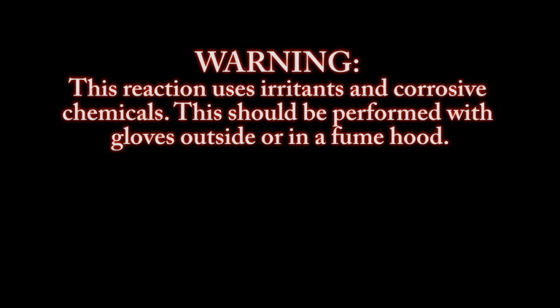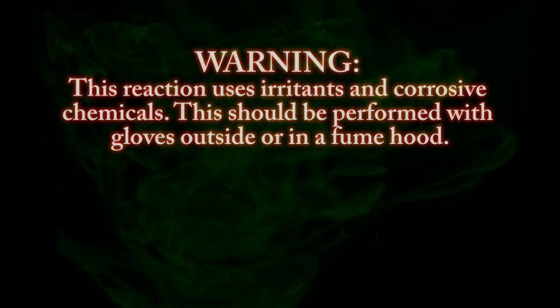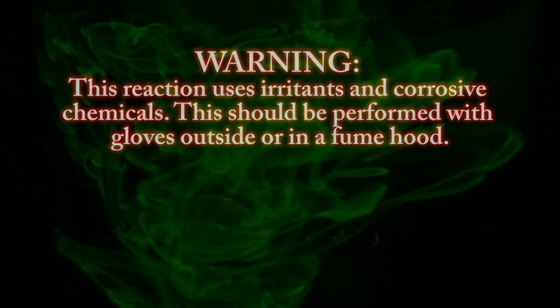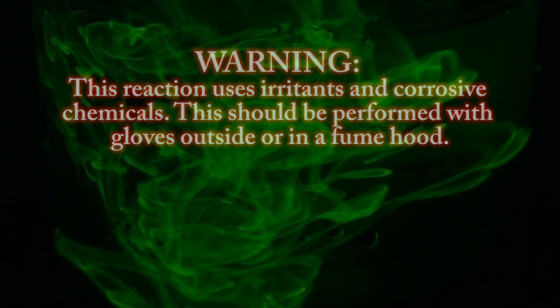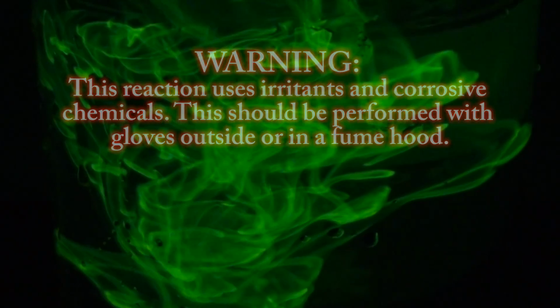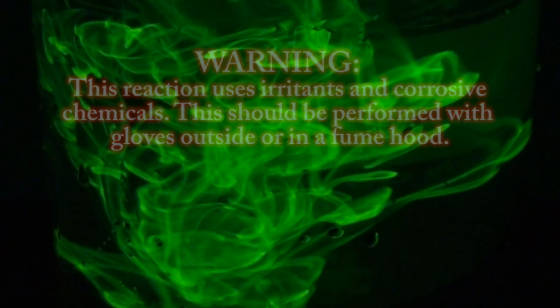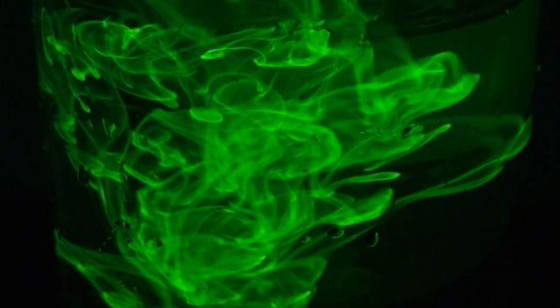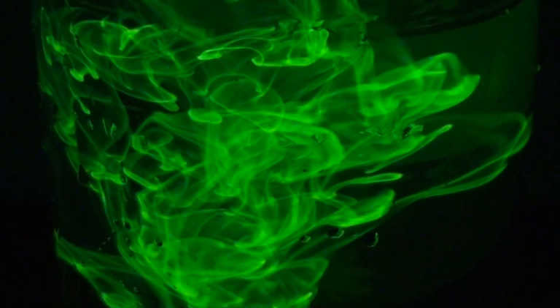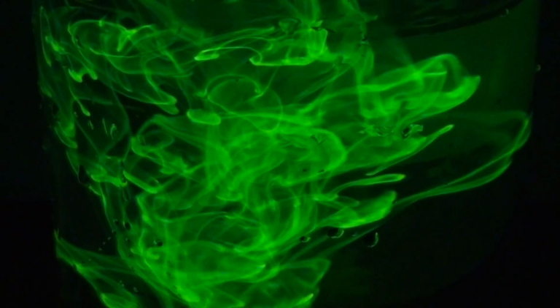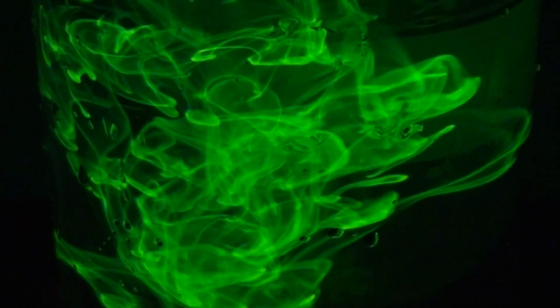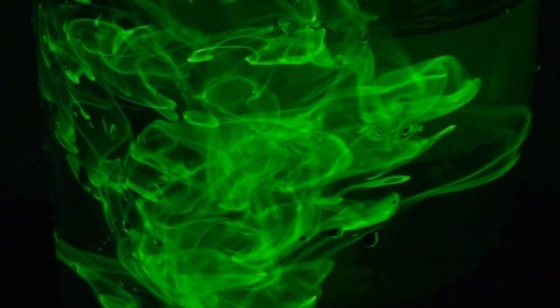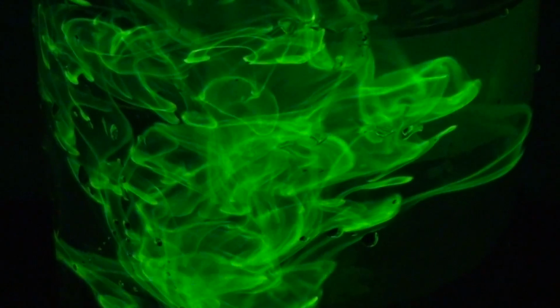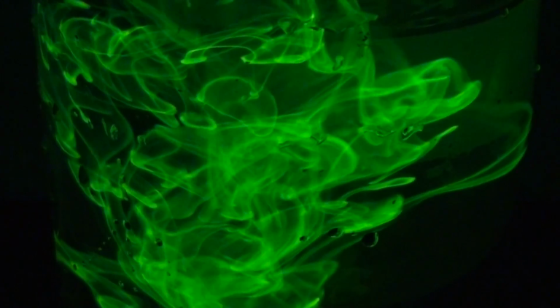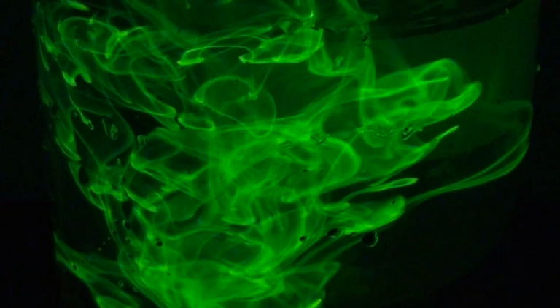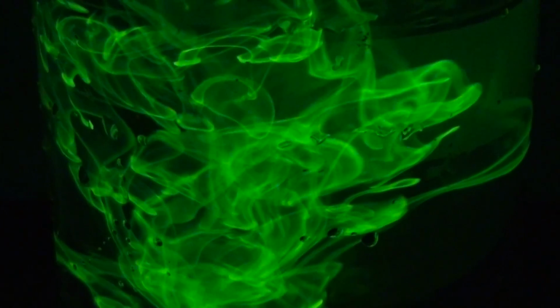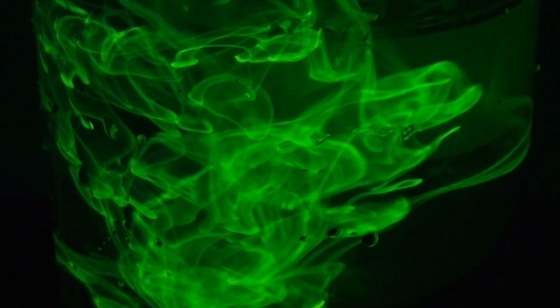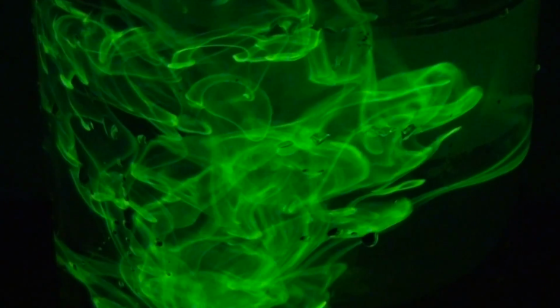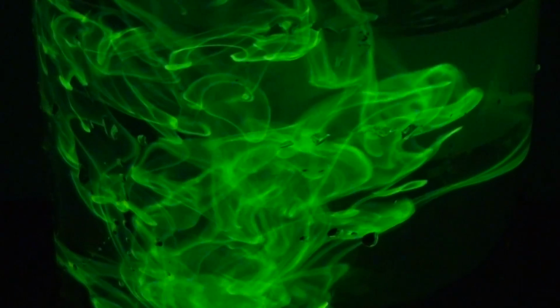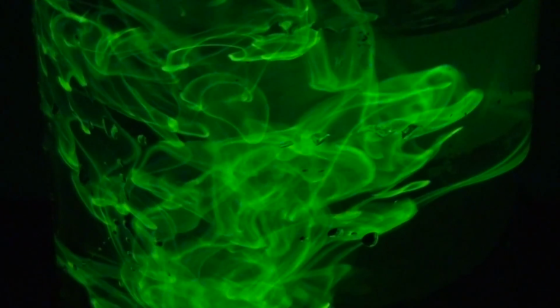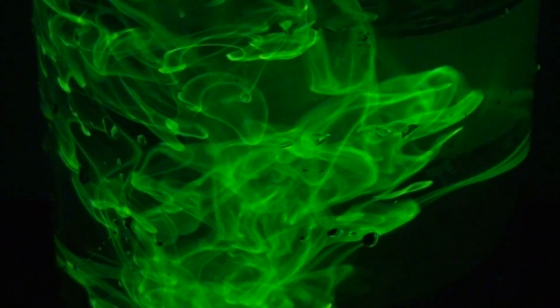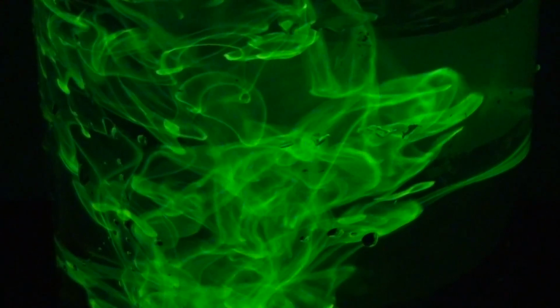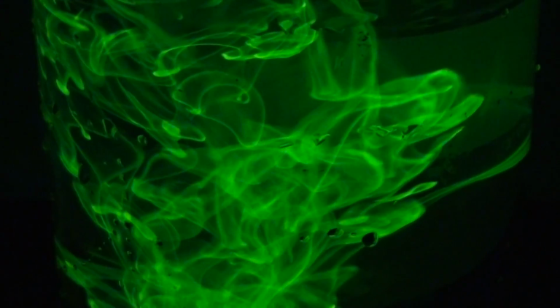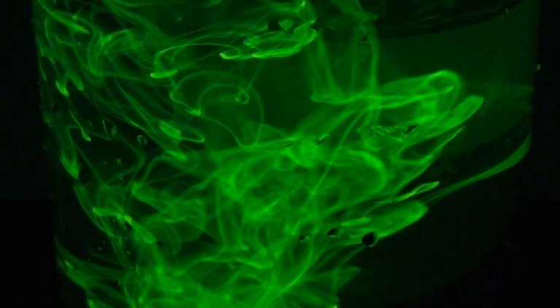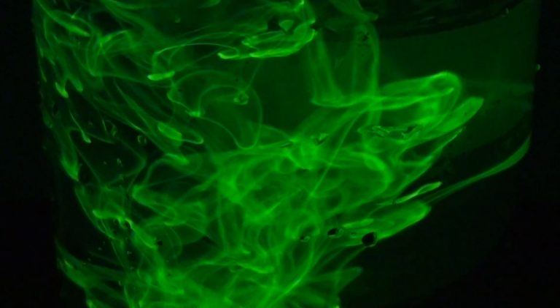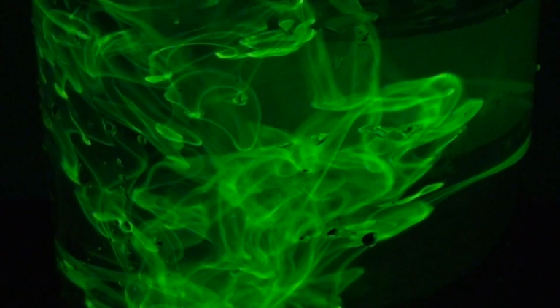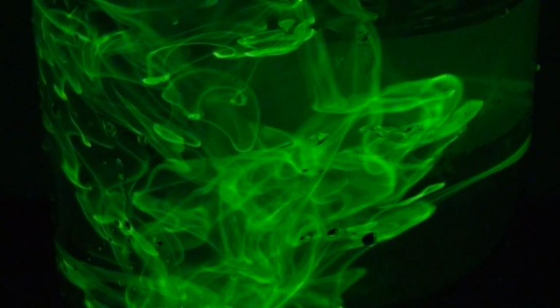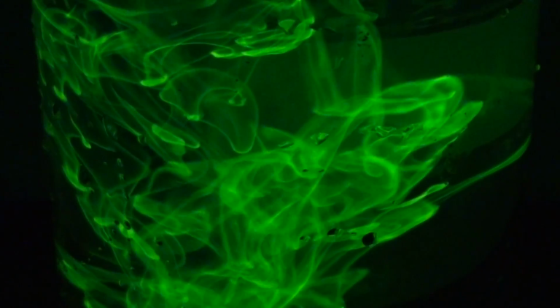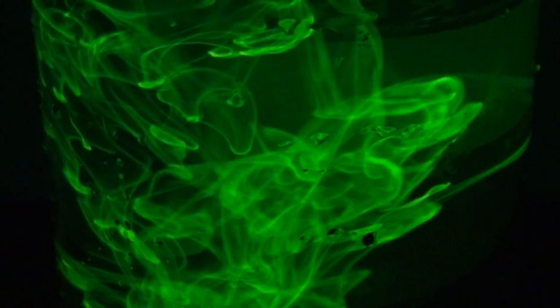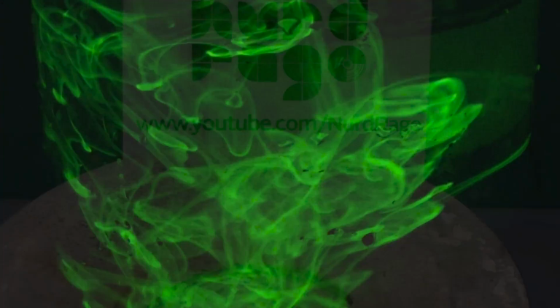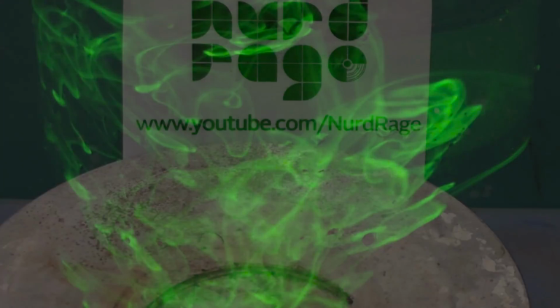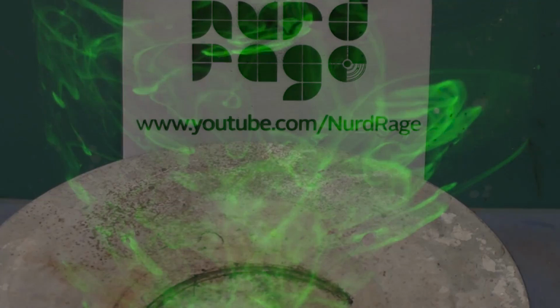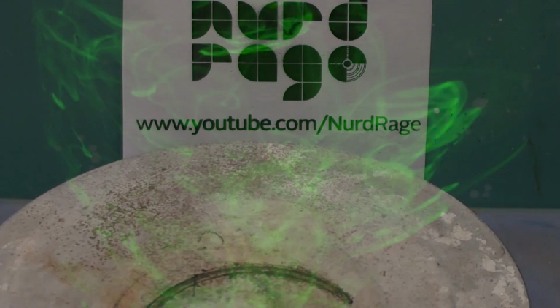Greetings fellow nerds. In this video we're going to make fluorescein, a strongly fluorescent chemical.